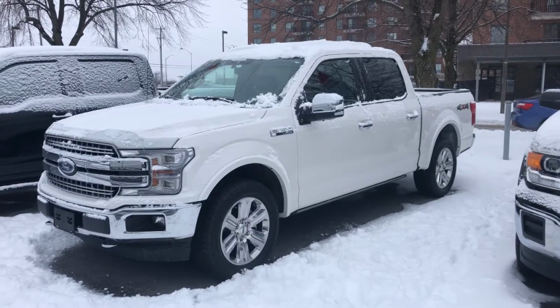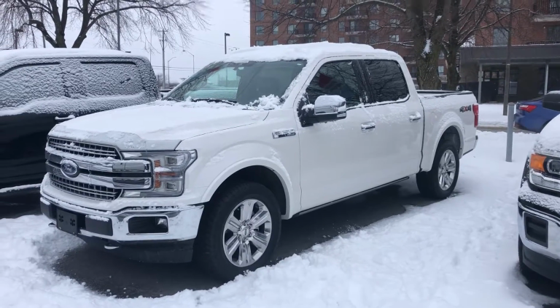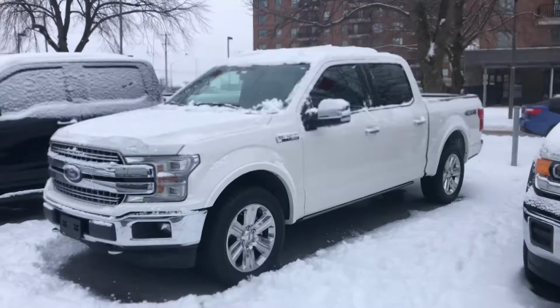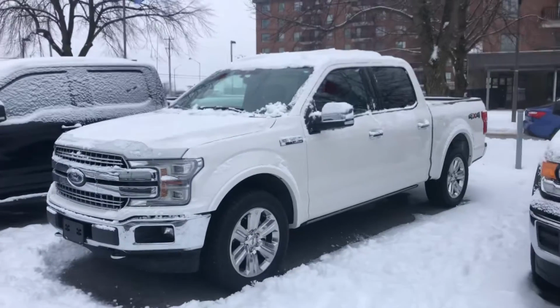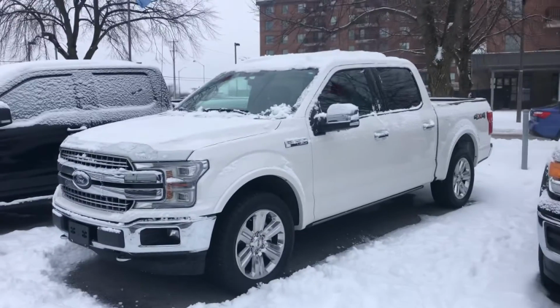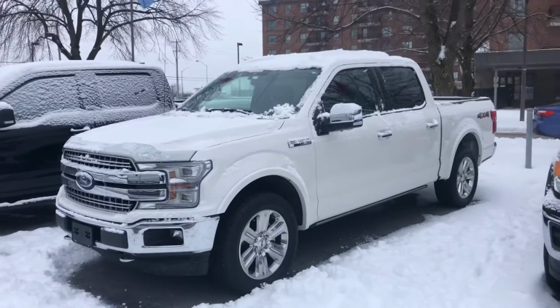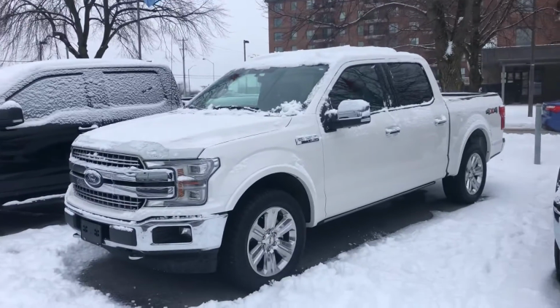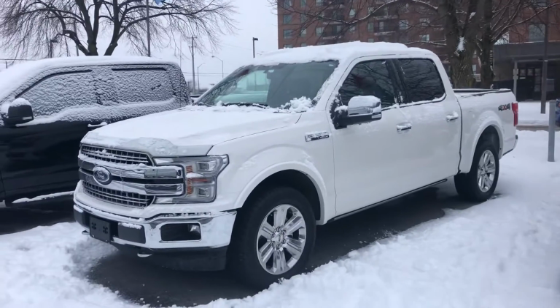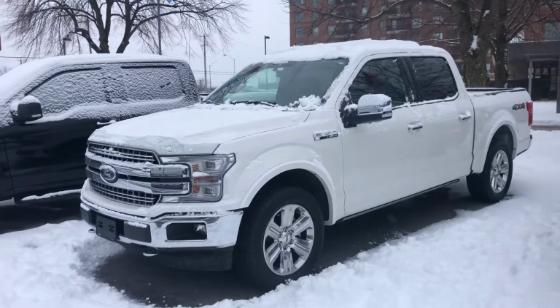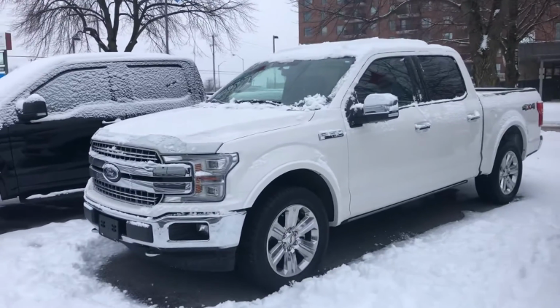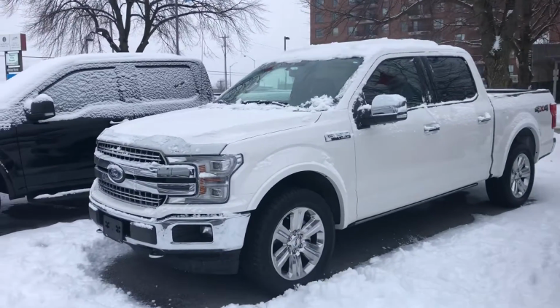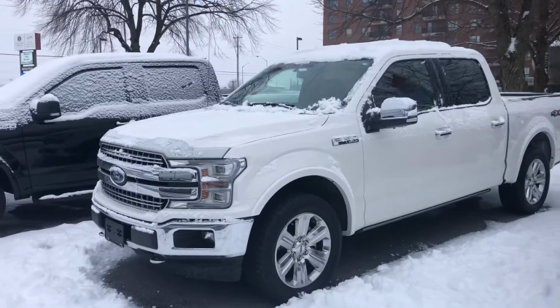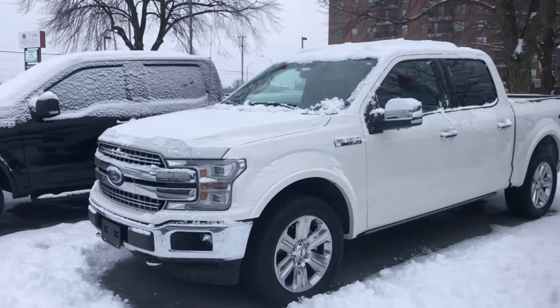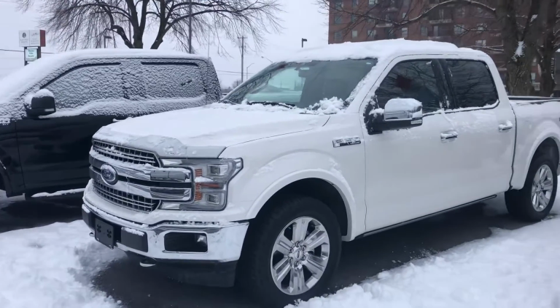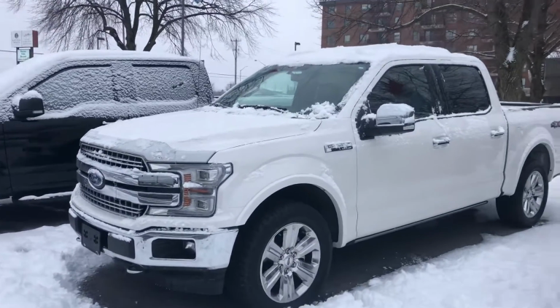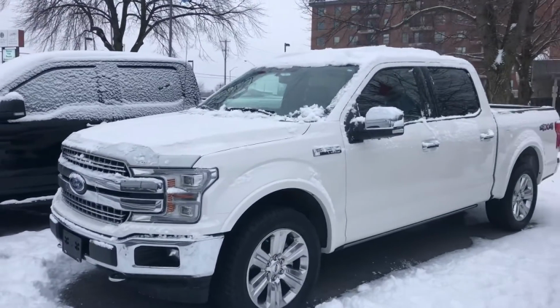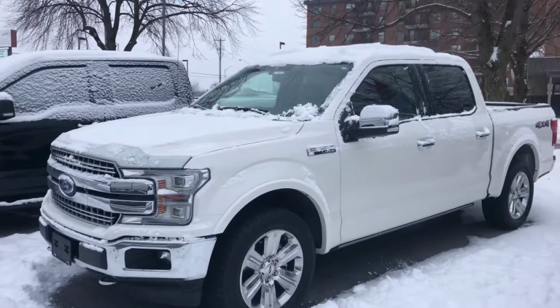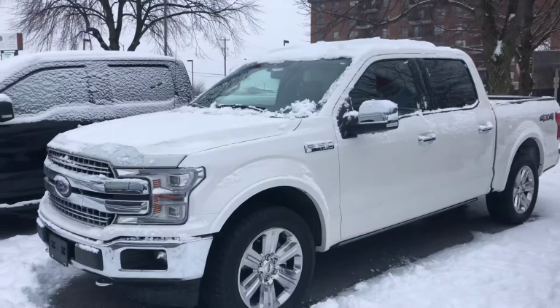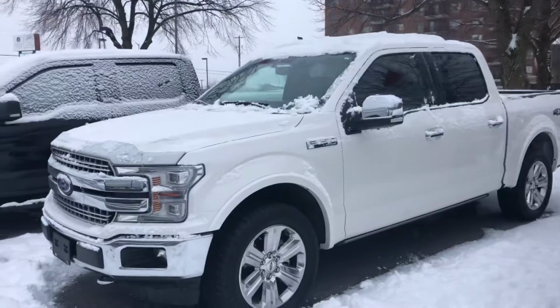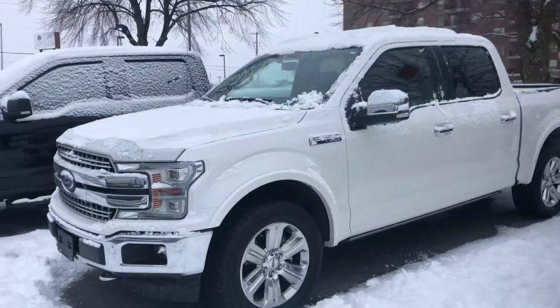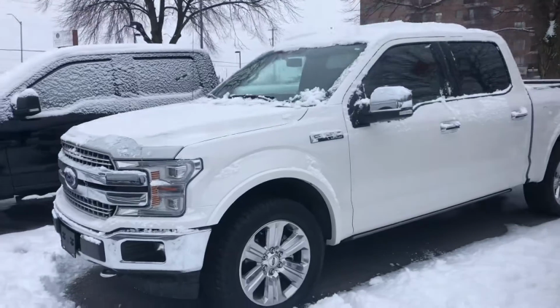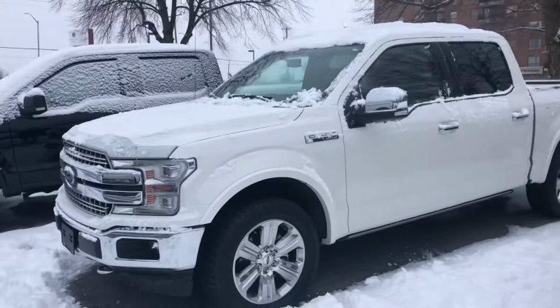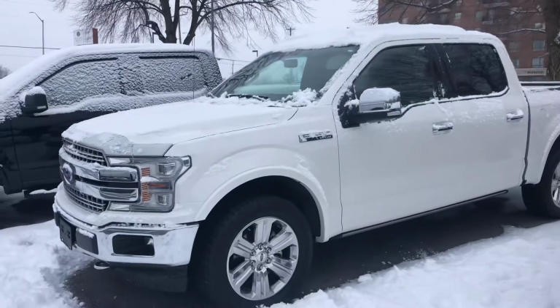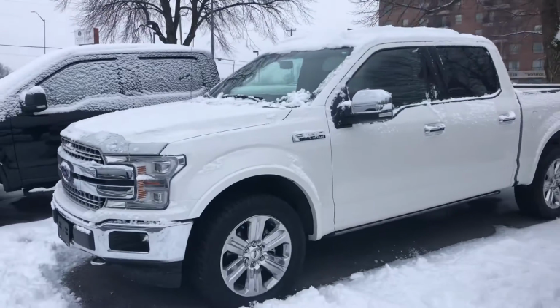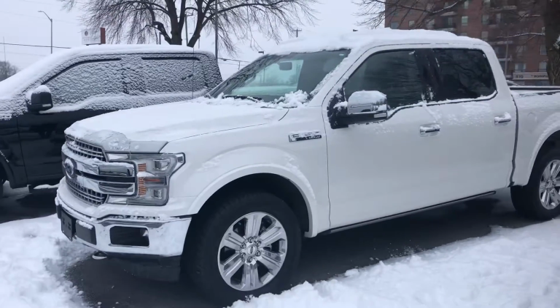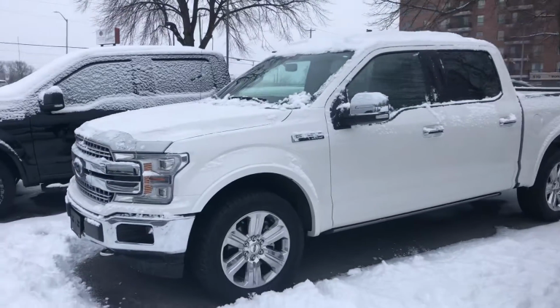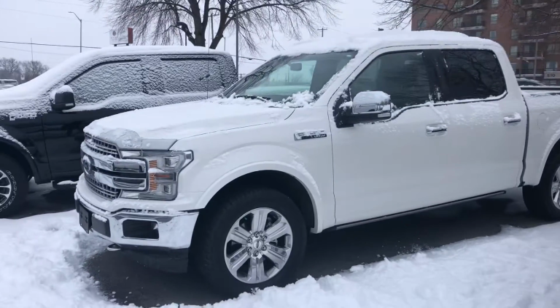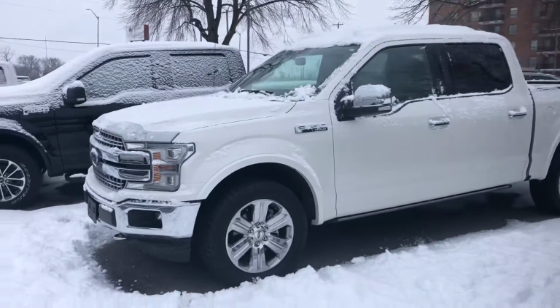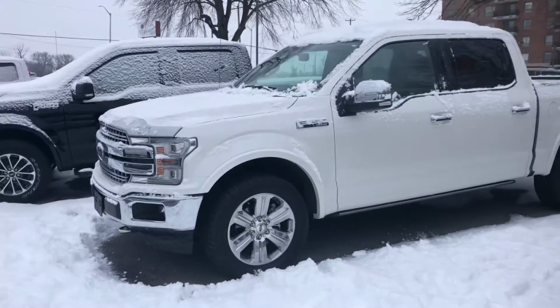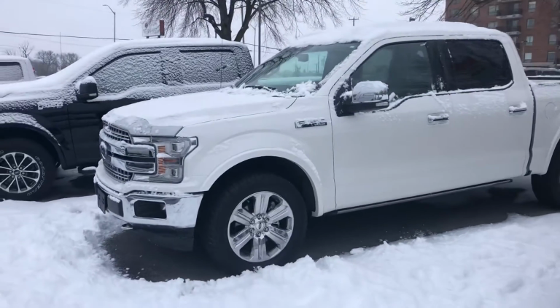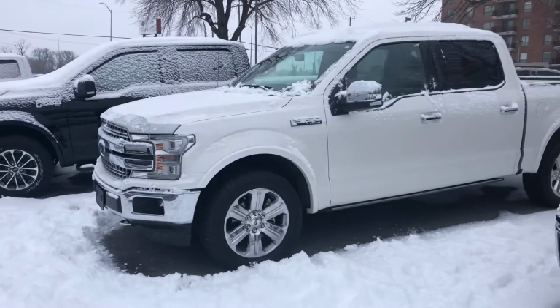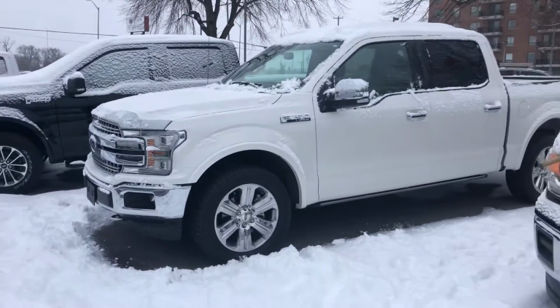Welcome to James Braden Ford. Here's a quick video of our 2018 F-150 Lariat.